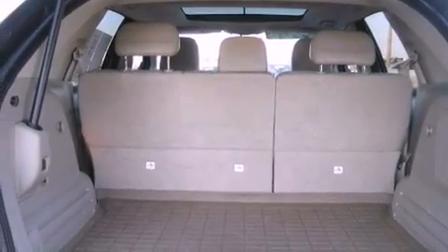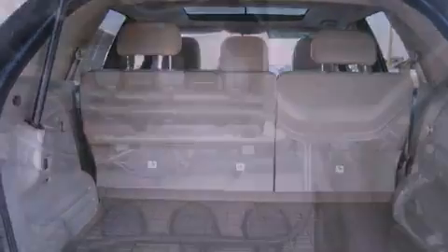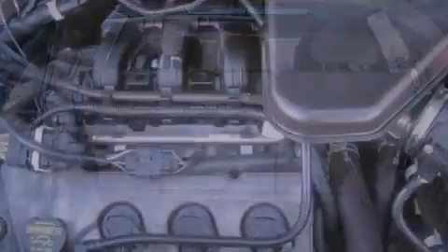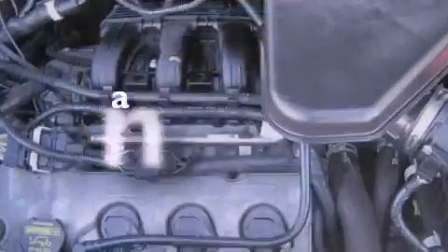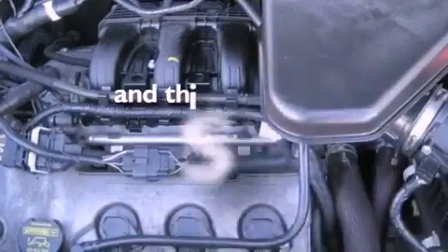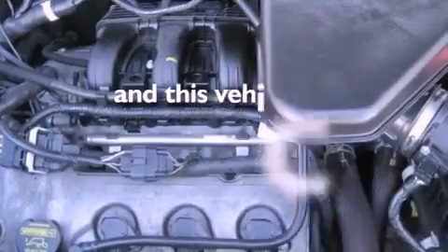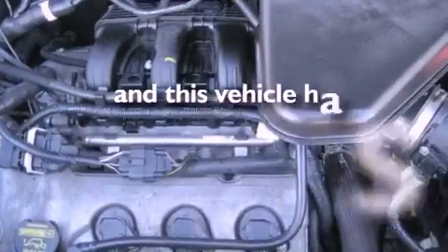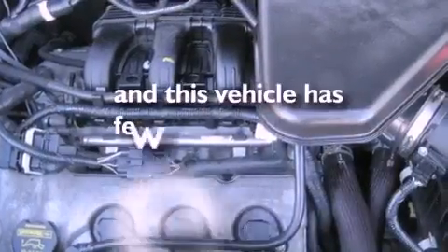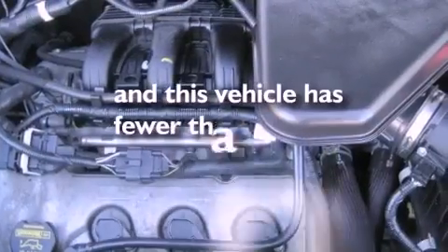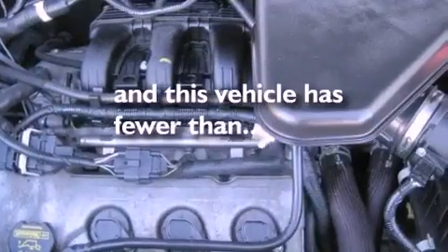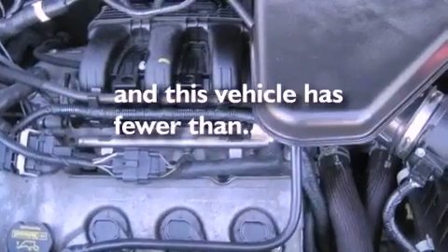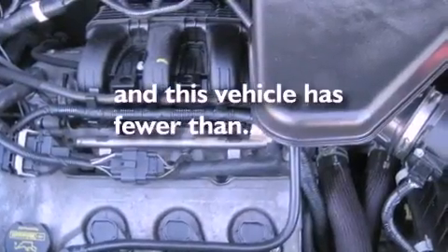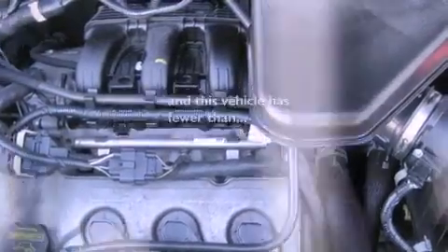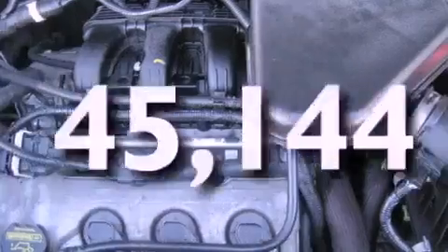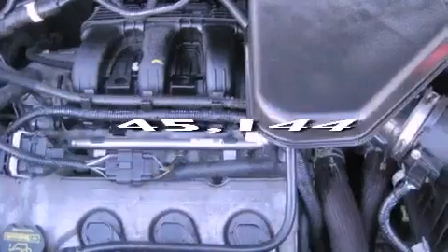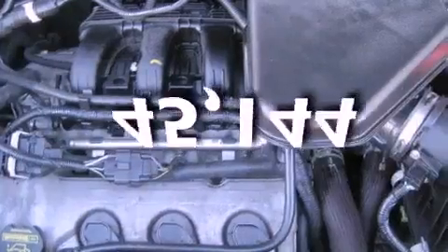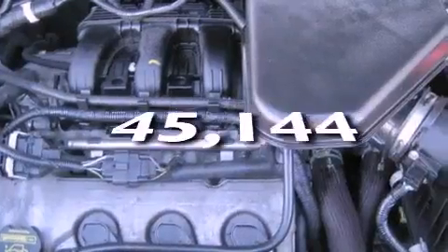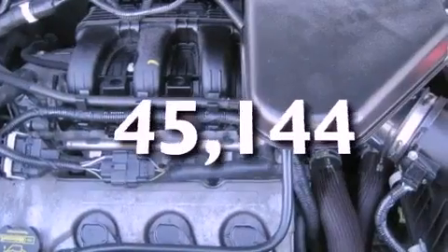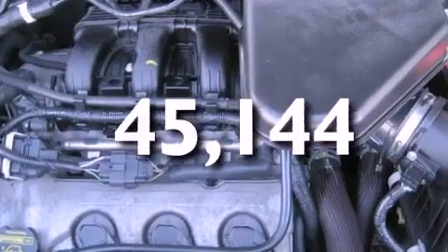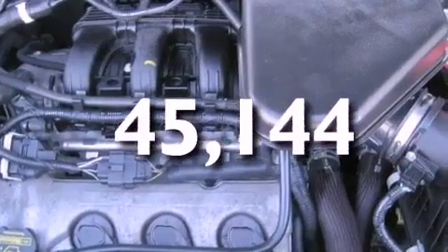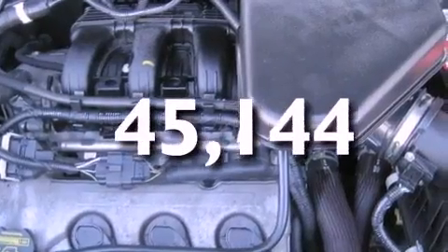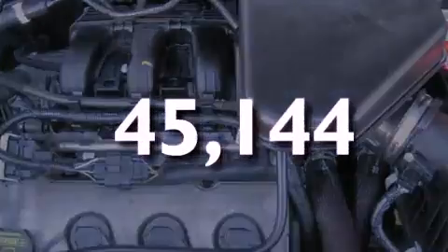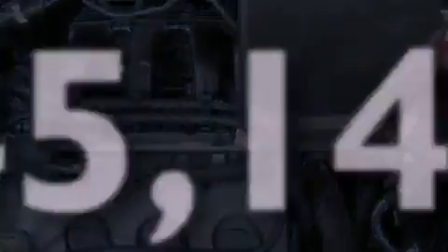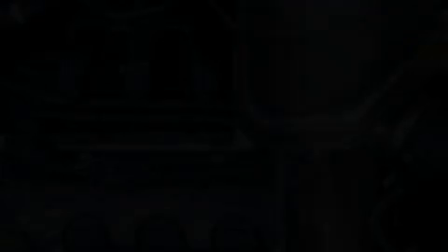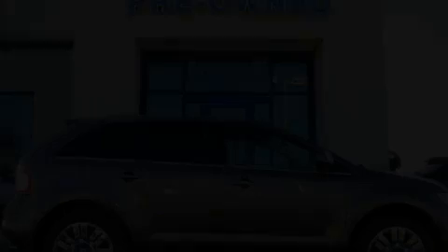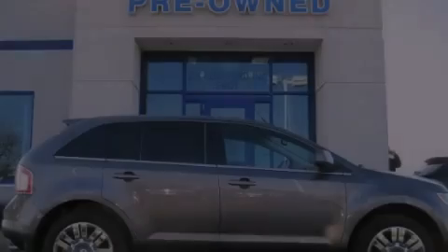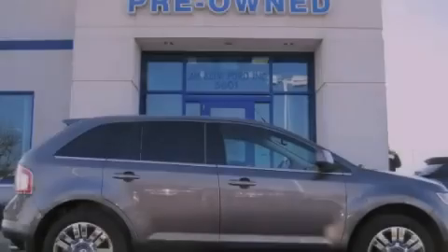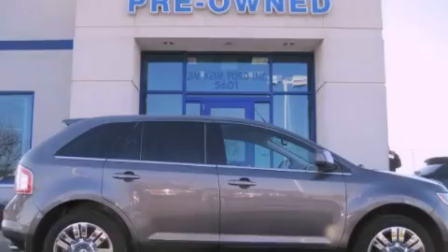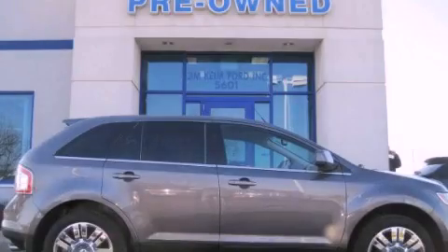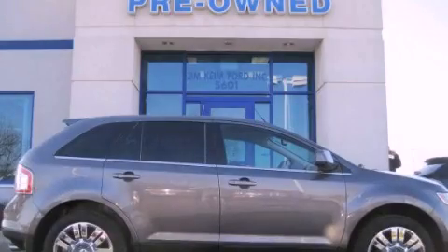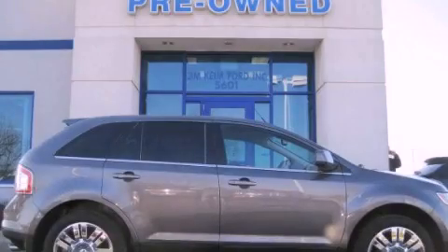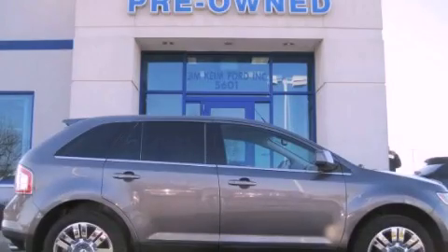This vehicle has less than 46,000 miles. Call now to find out how you can own this breathtaking vehicle.